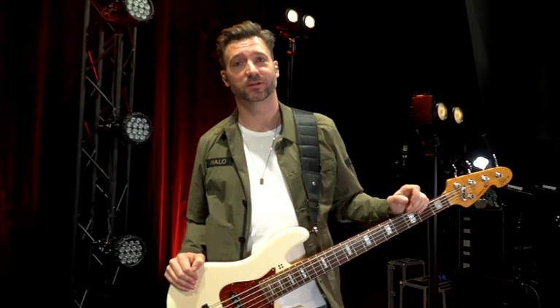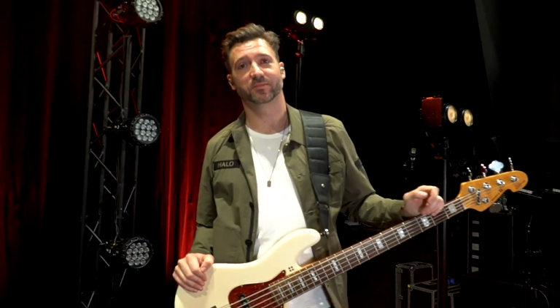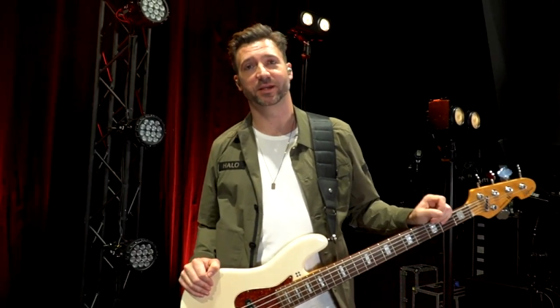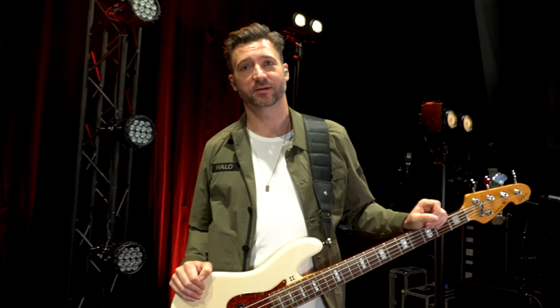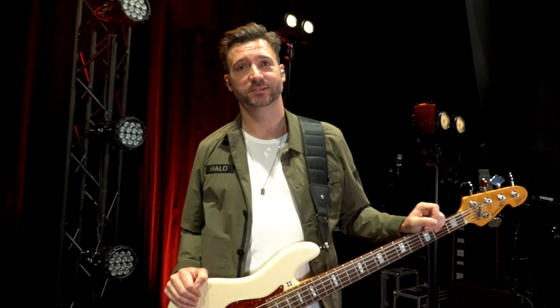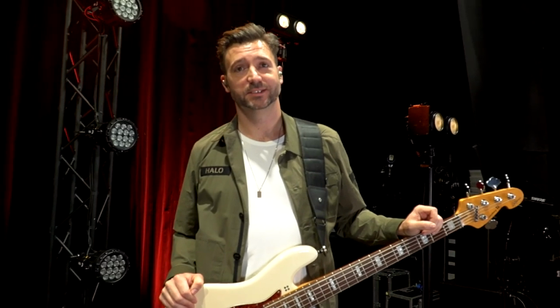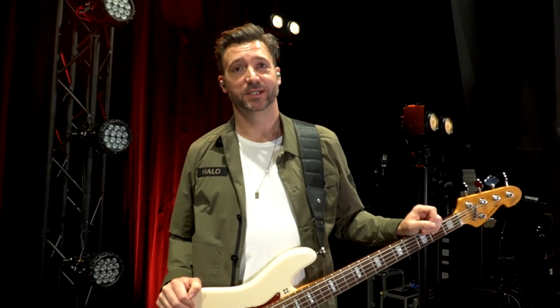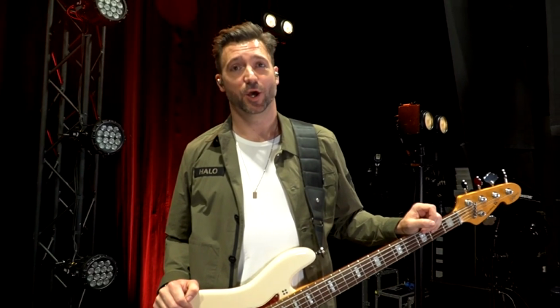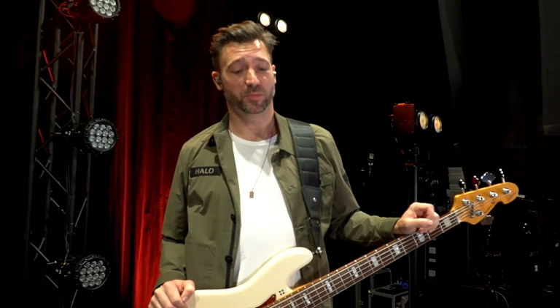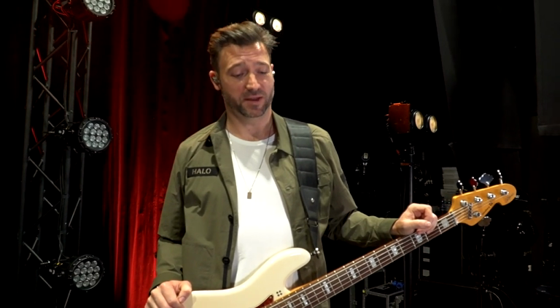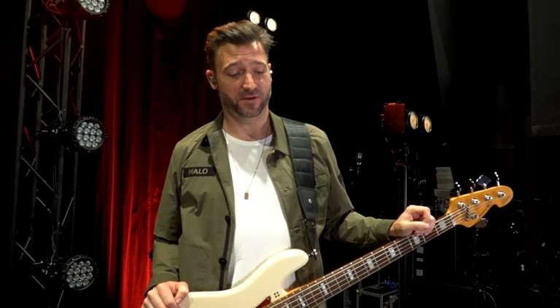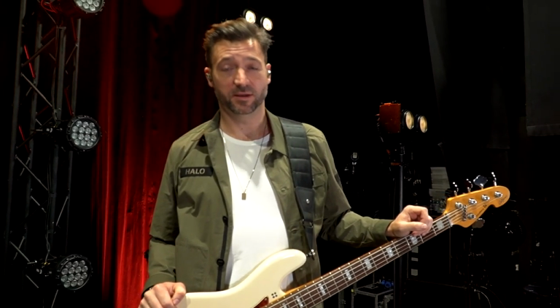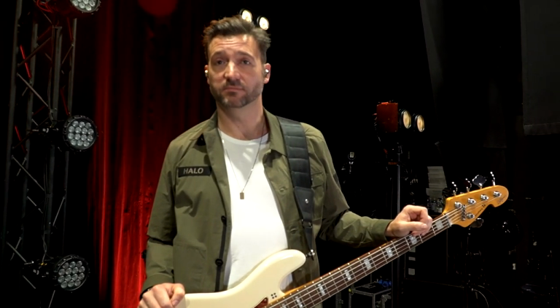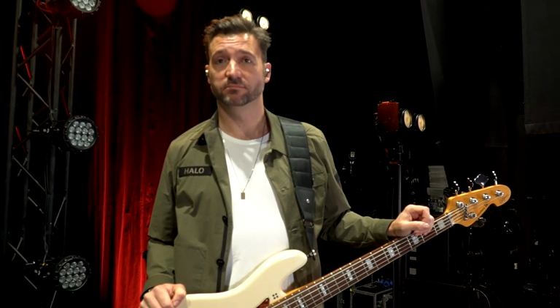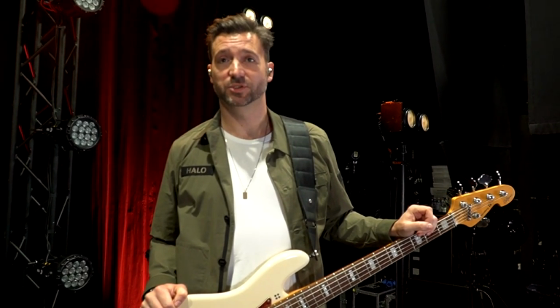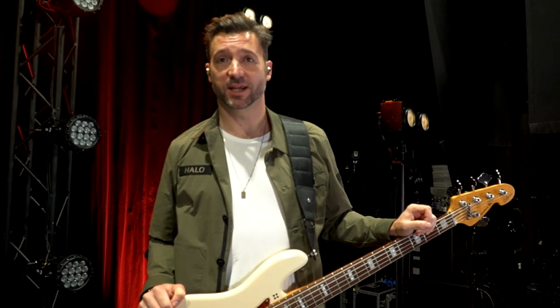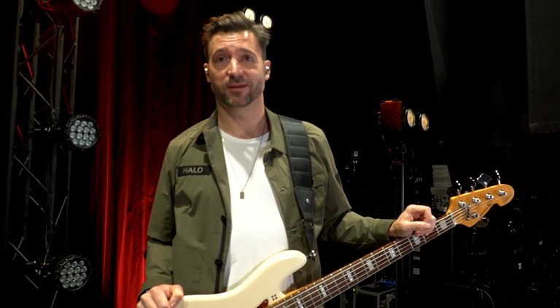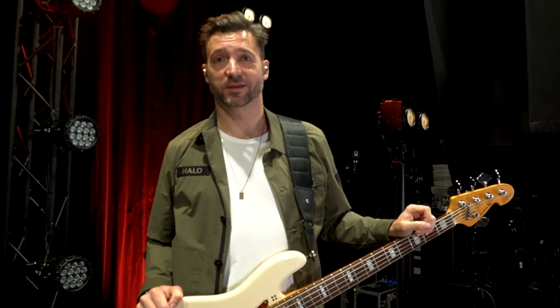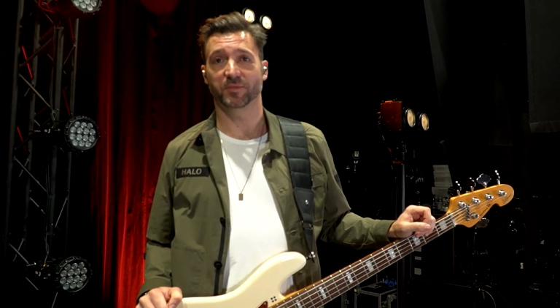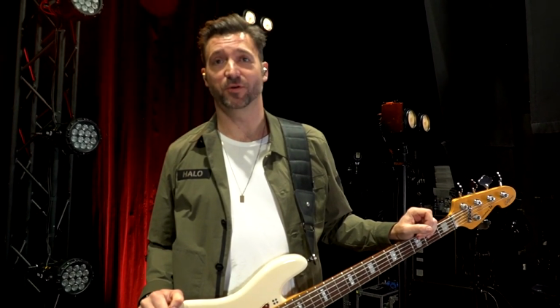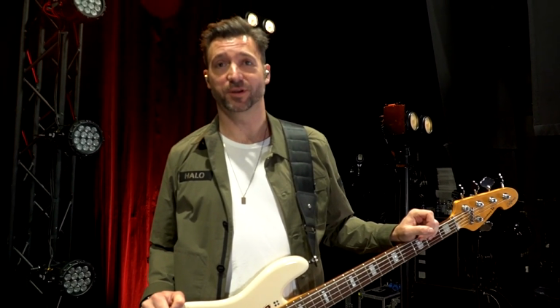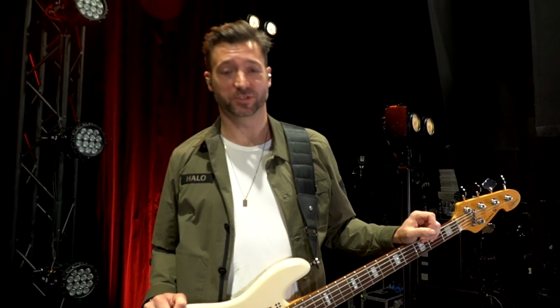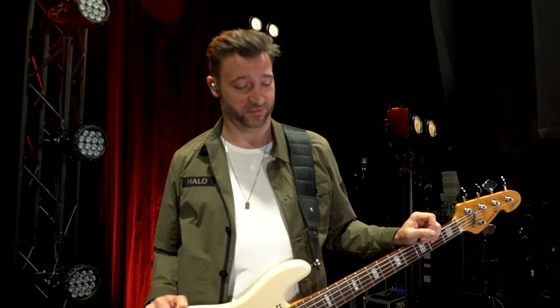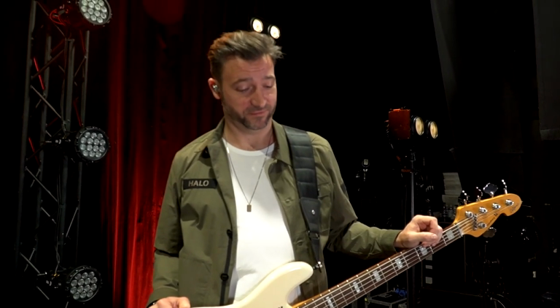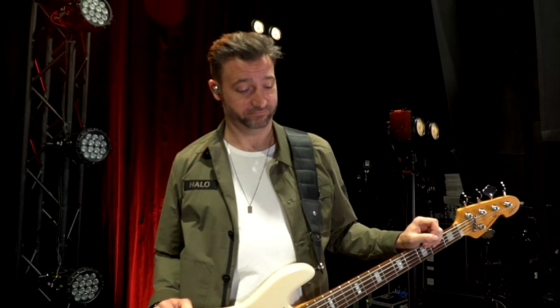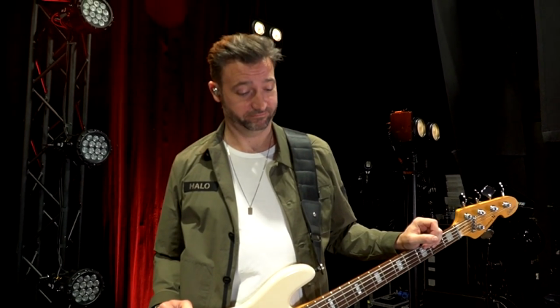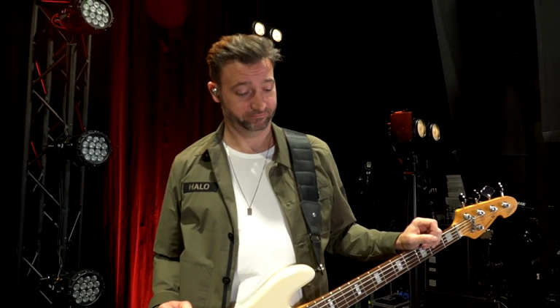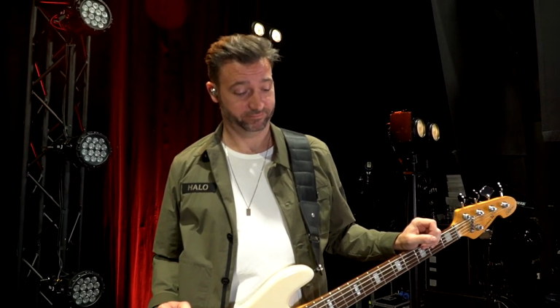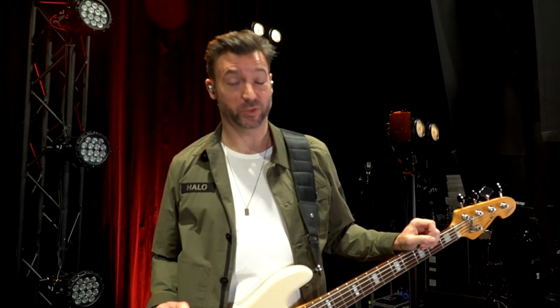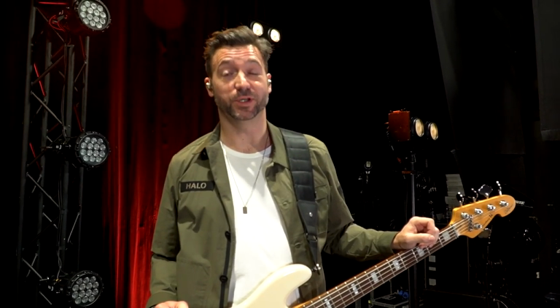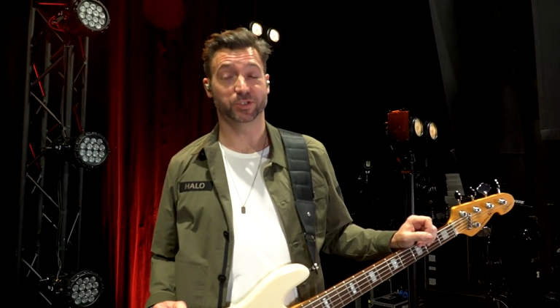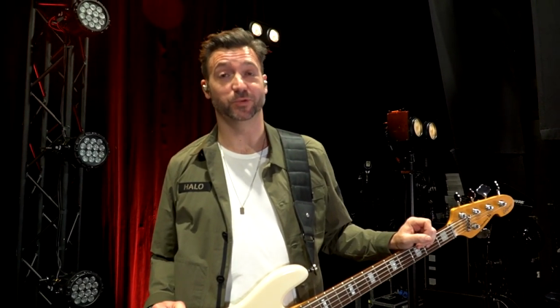All right guys, thanks for stopping by and taking a look at my gear. Hope you had fun, and check out the Caveman Audio stuff real soon.